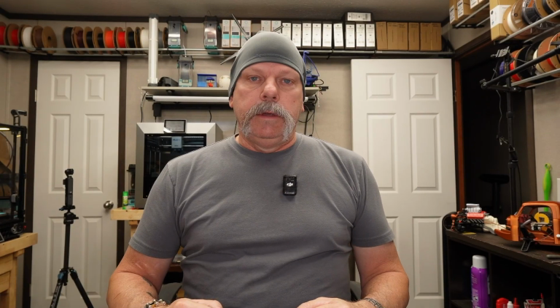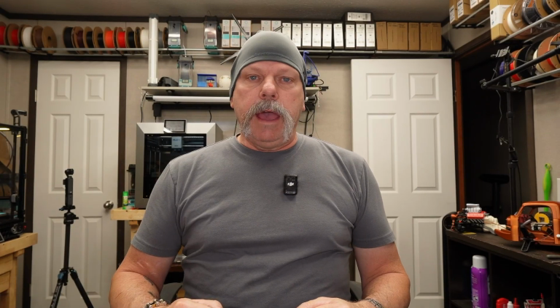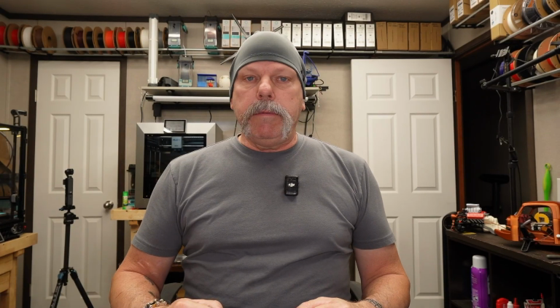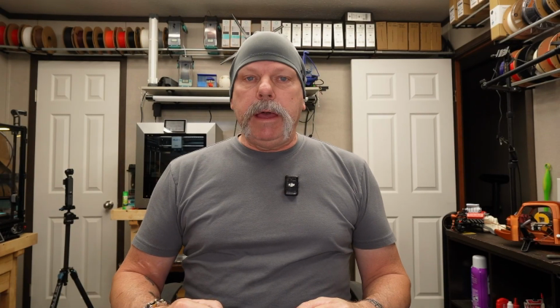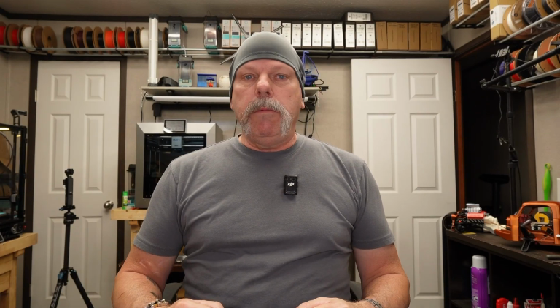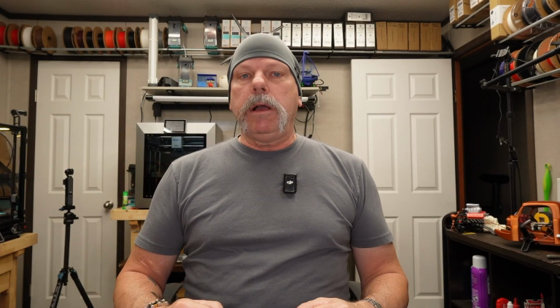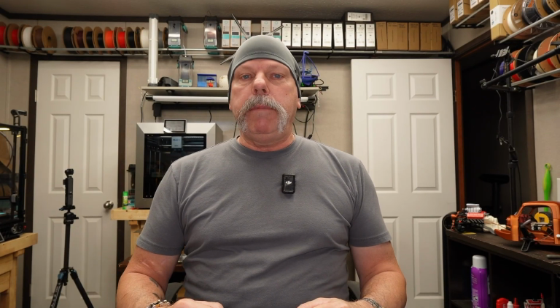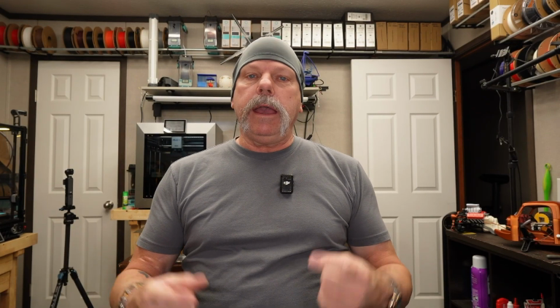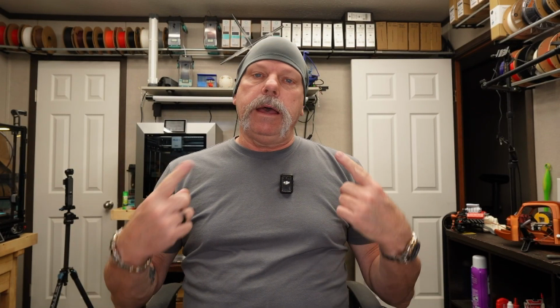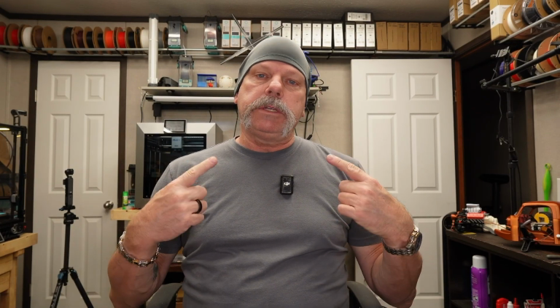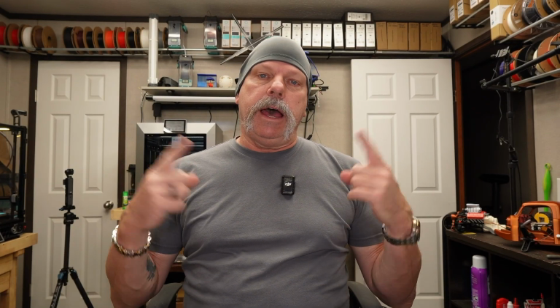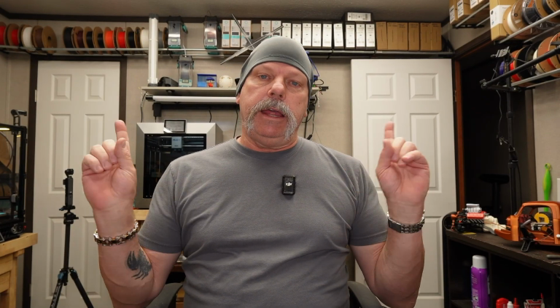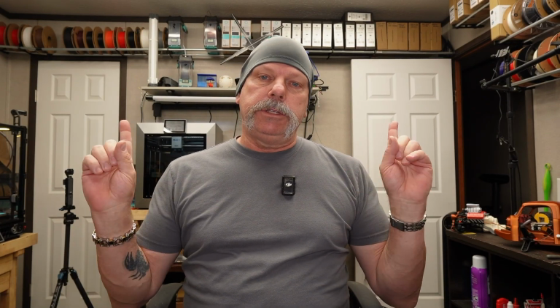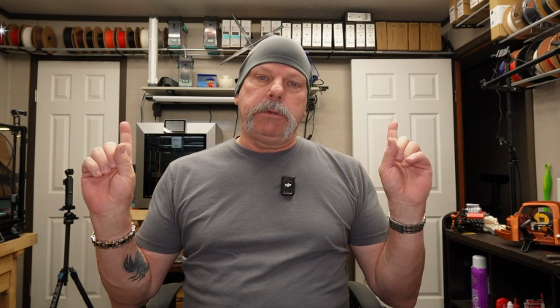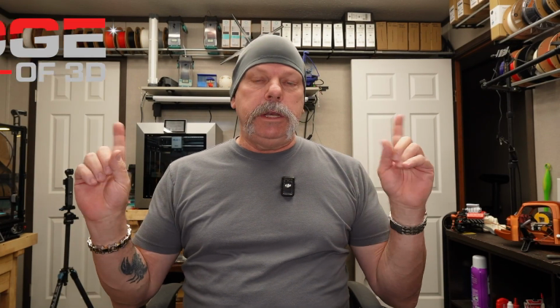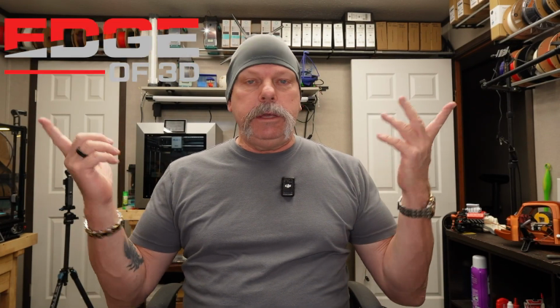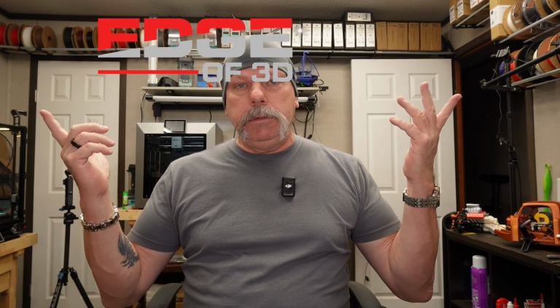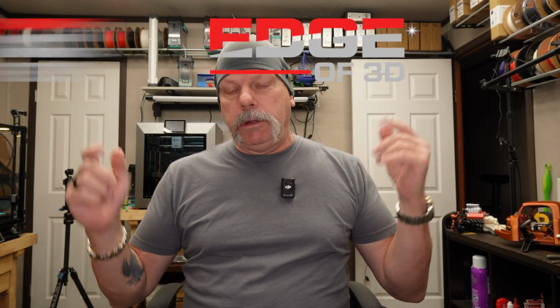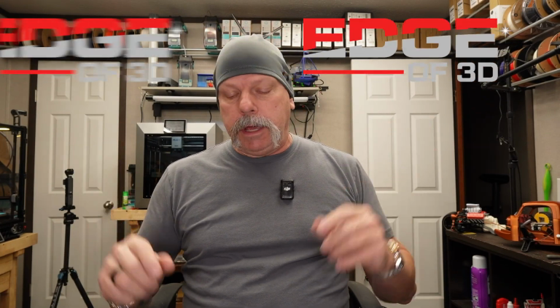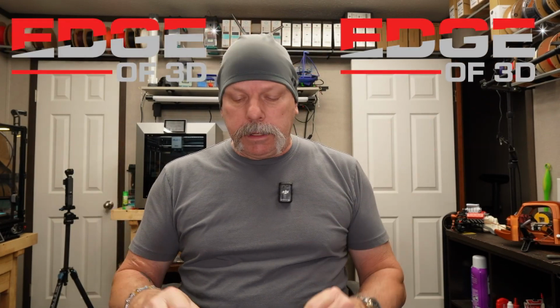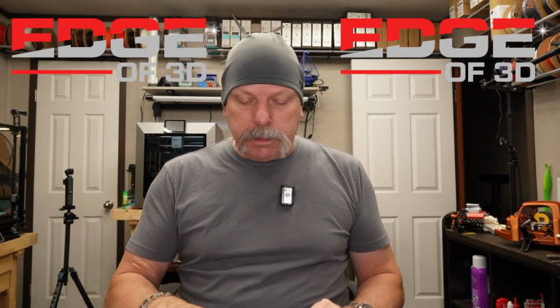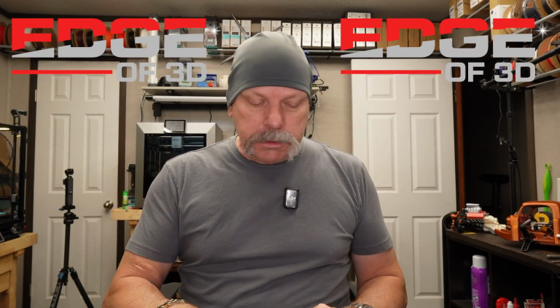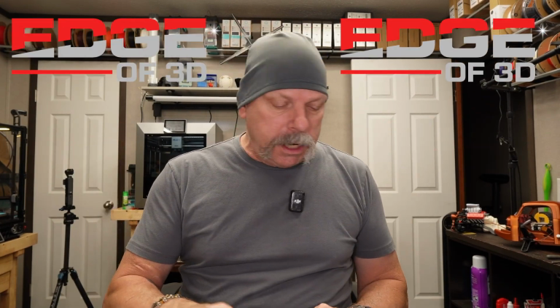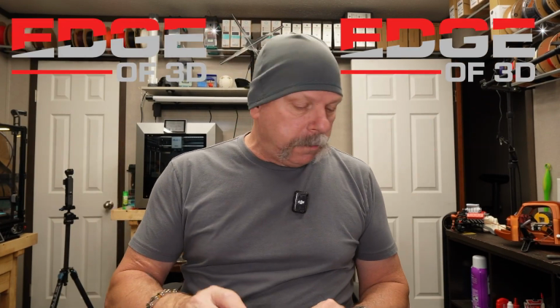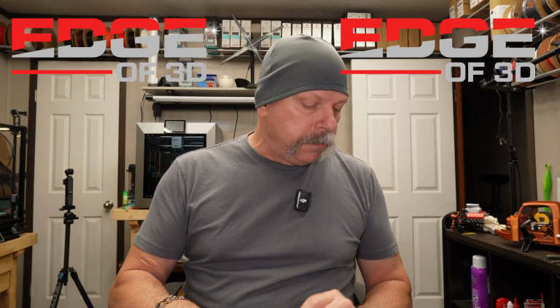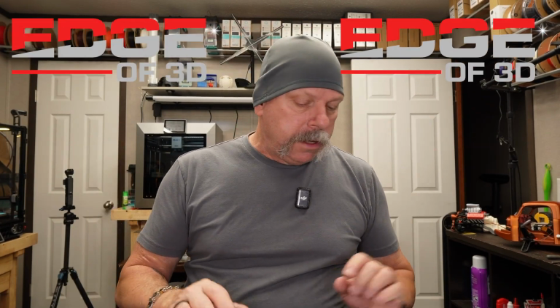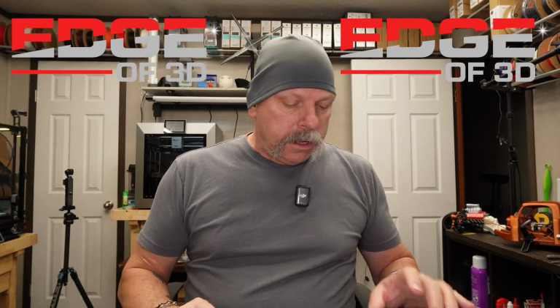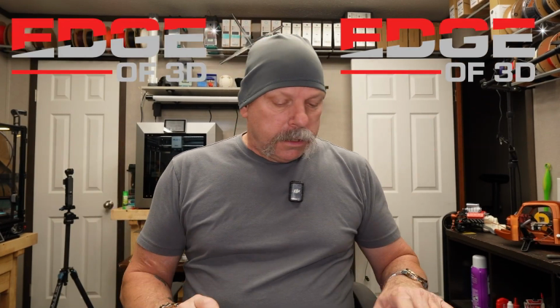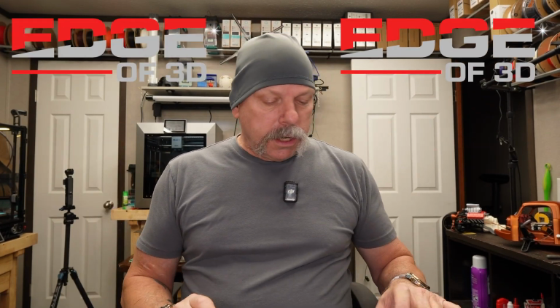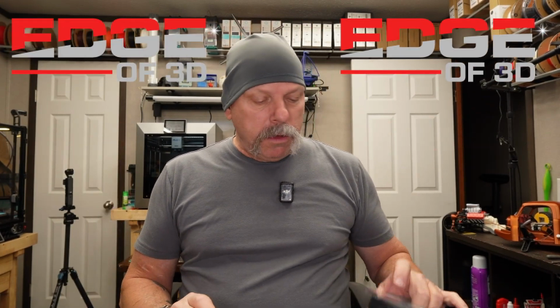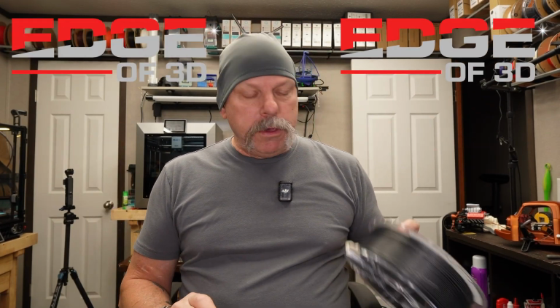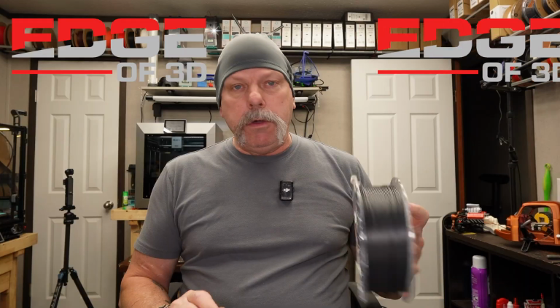Hey everybody, welcome back. I'm Scott, Edge of 3D. You know that — you clicked on the channel.